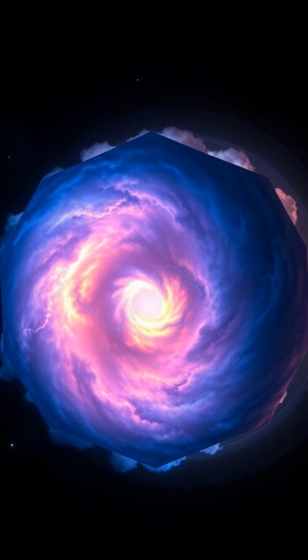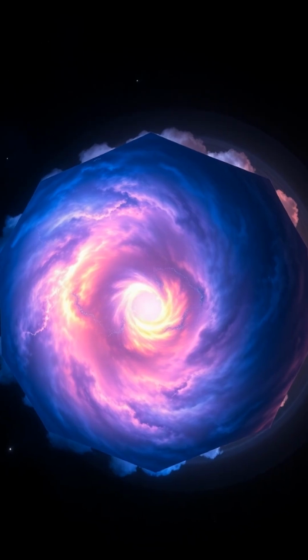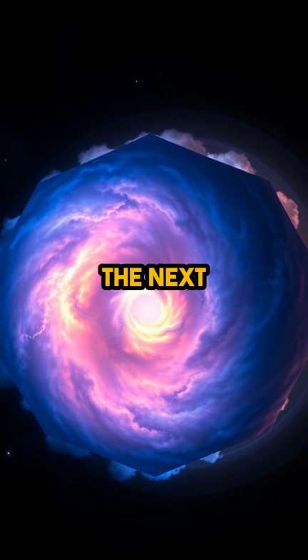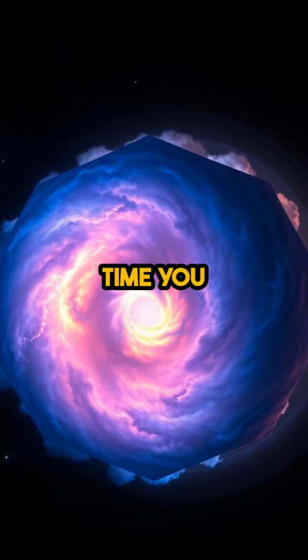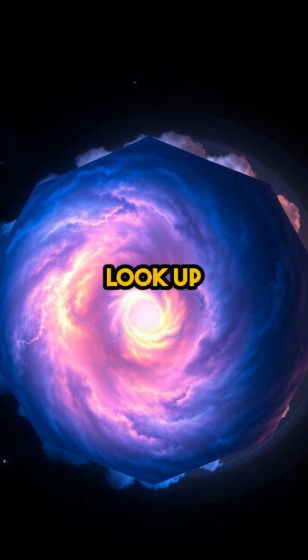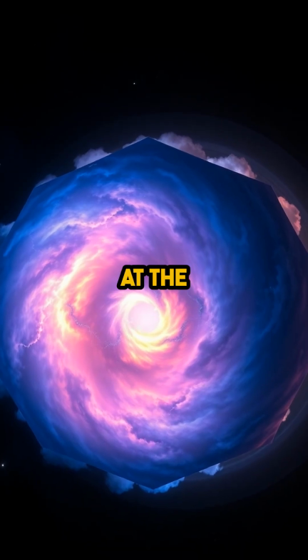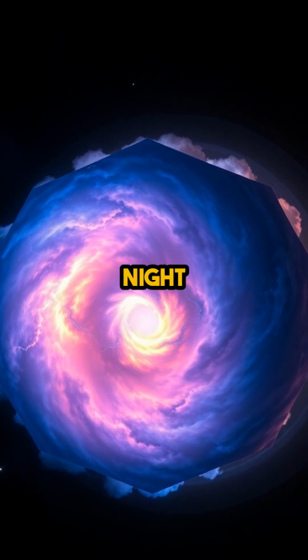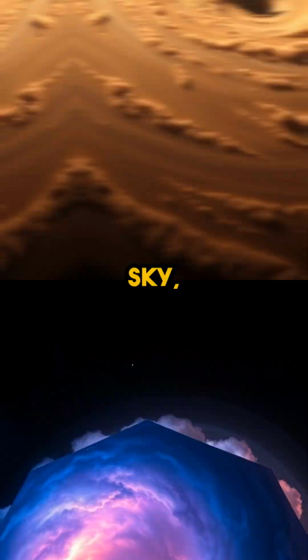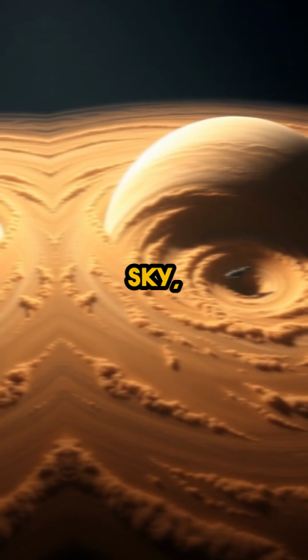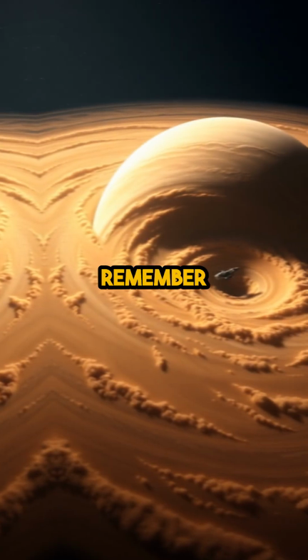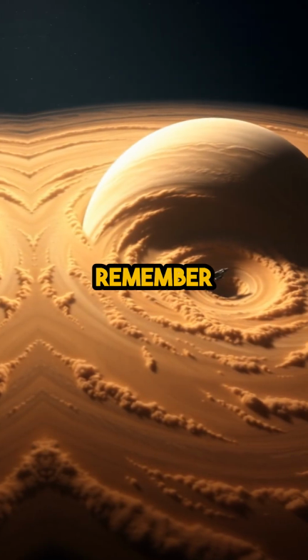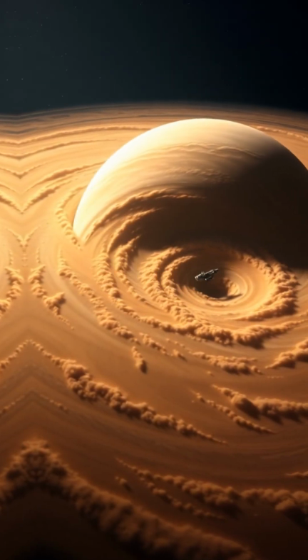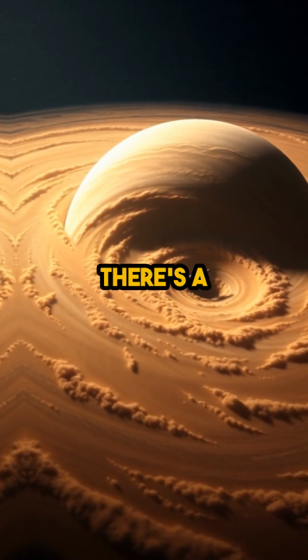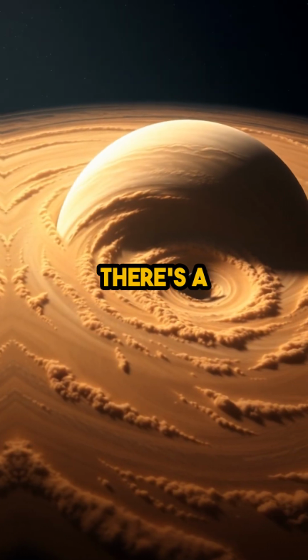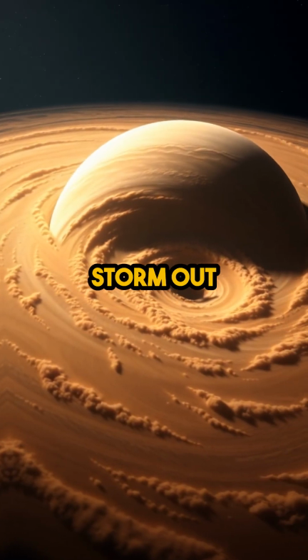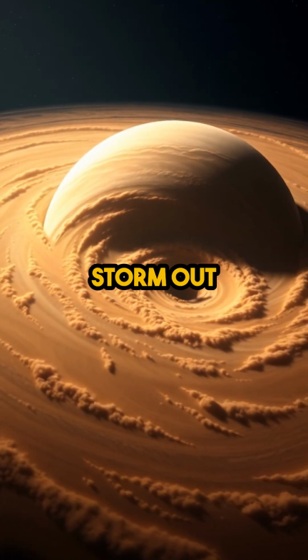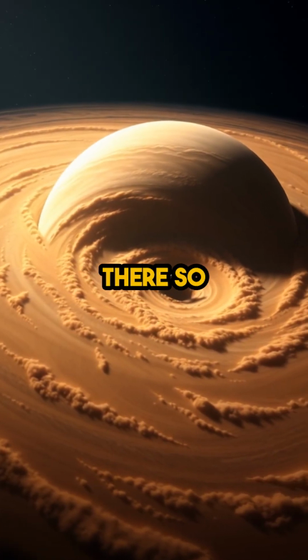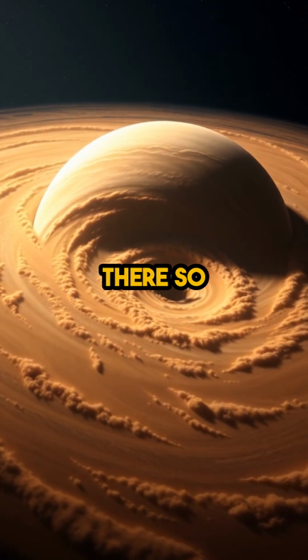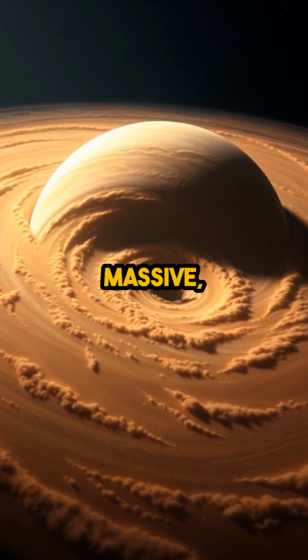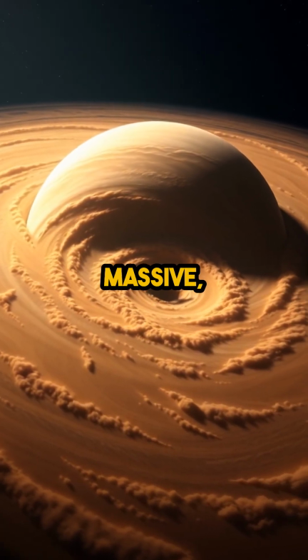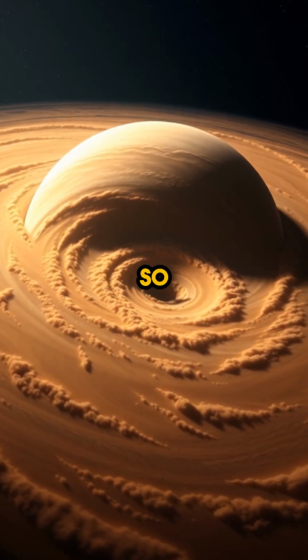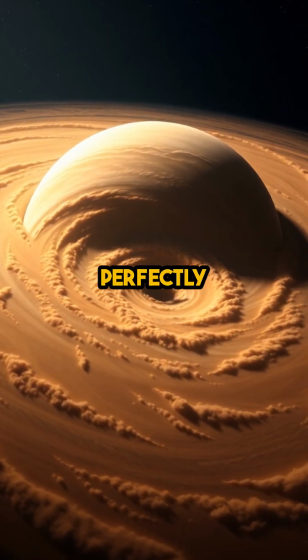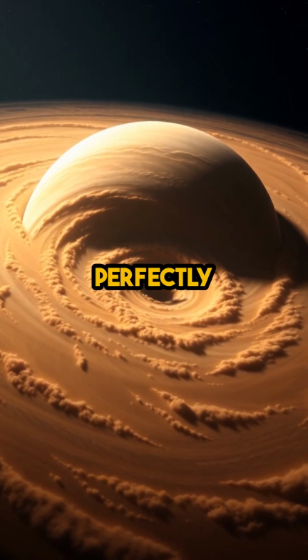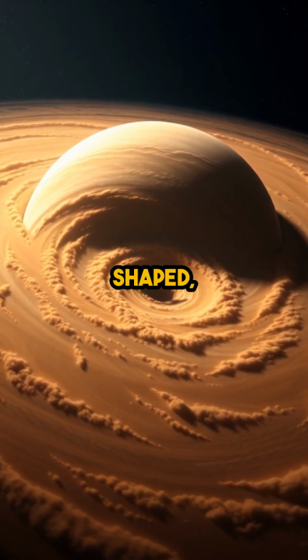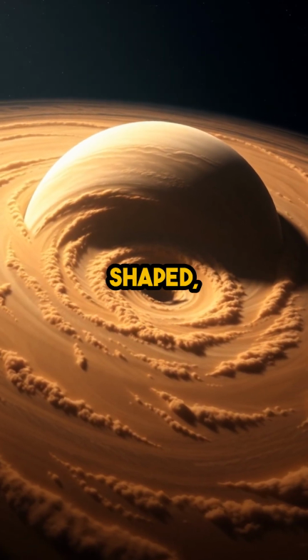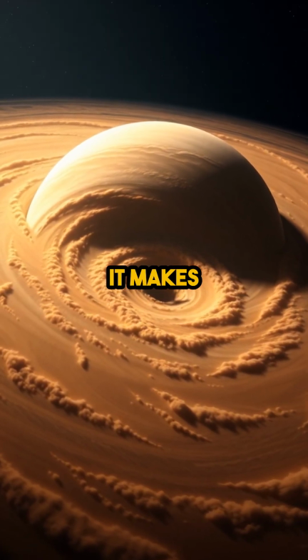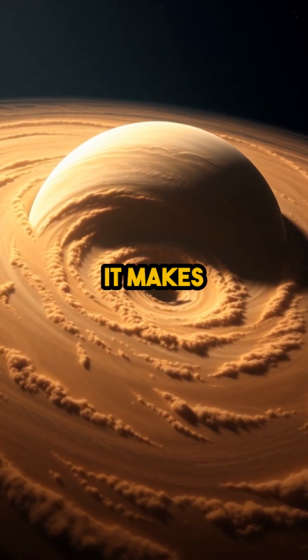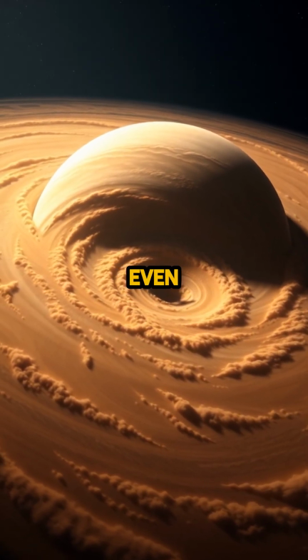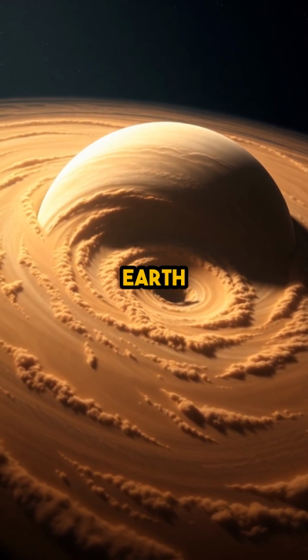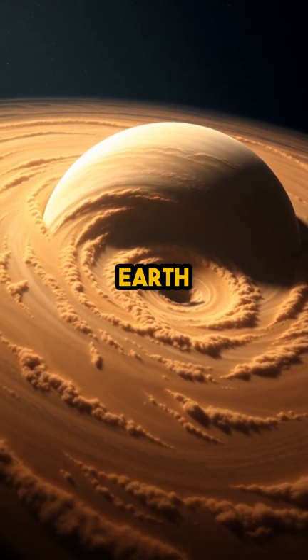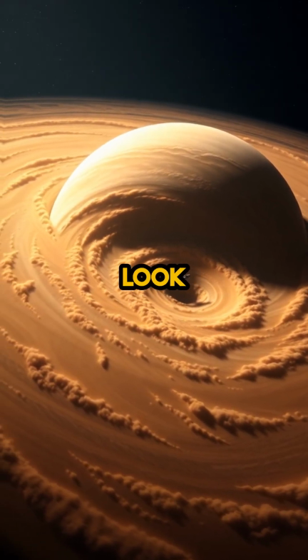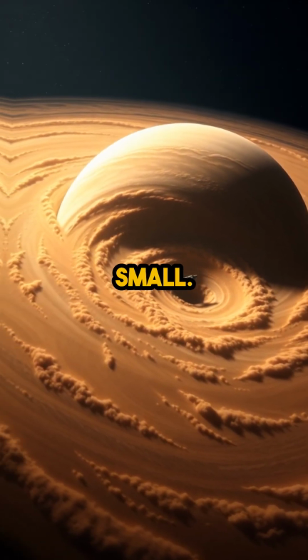The next time you look up at the night sky, remember, there's a storm out there so massive, so perfectly shaped, it makes even Earth look small.